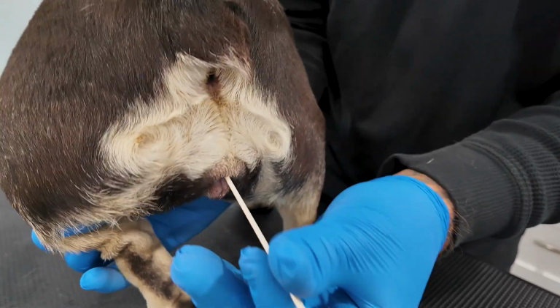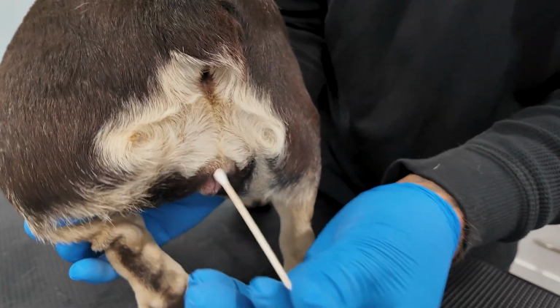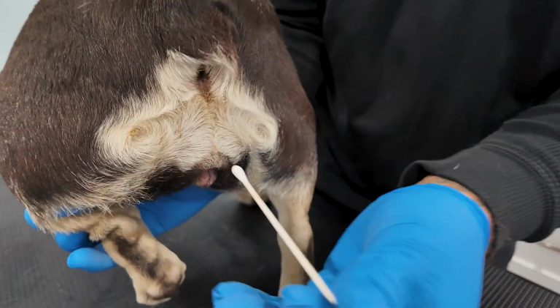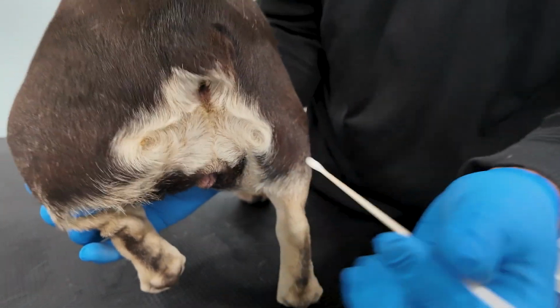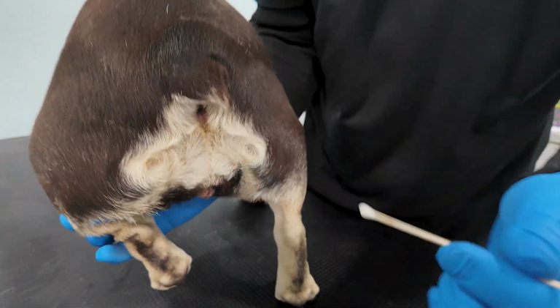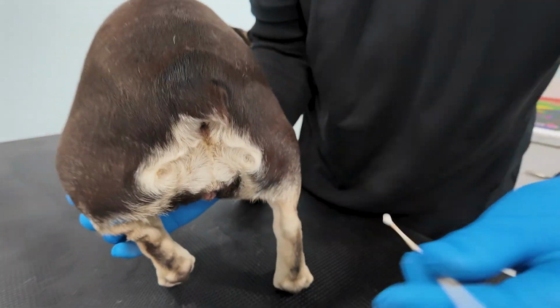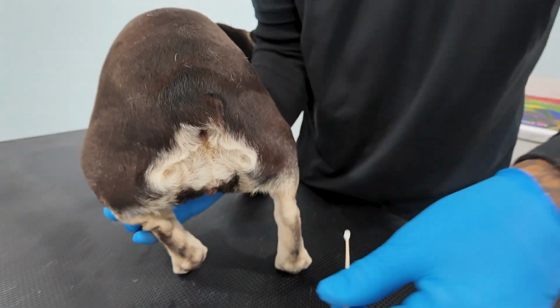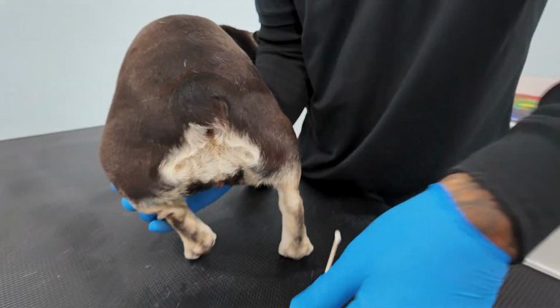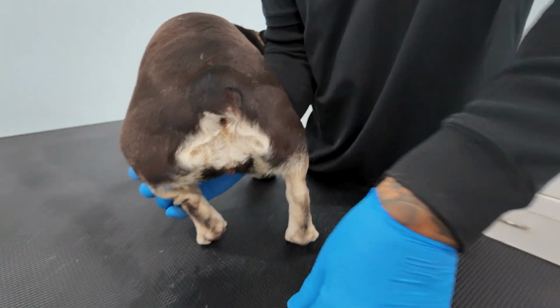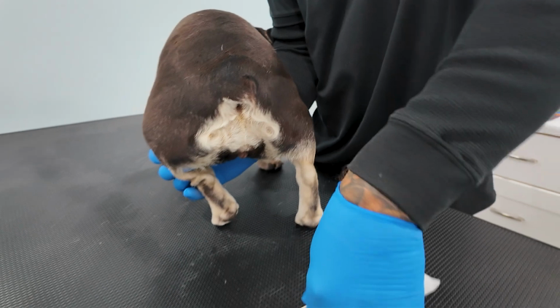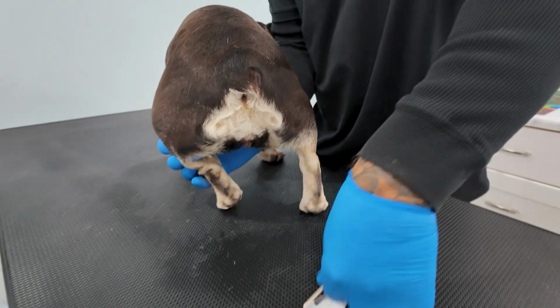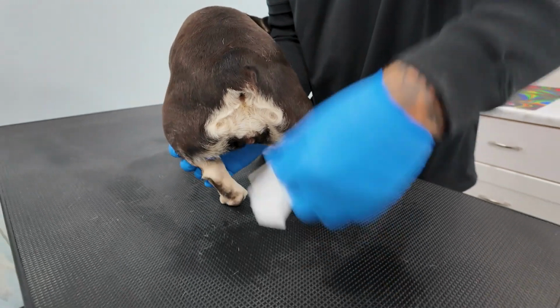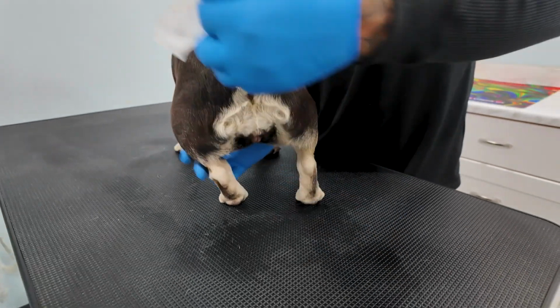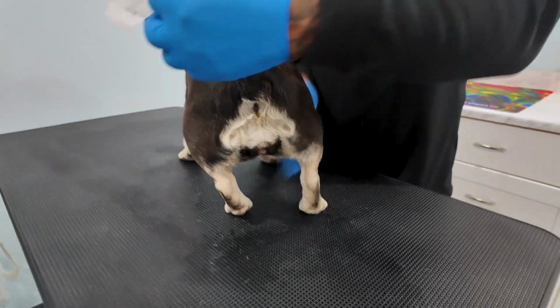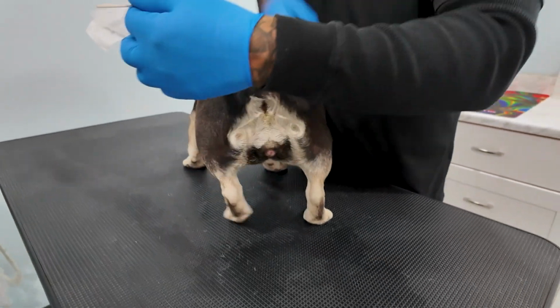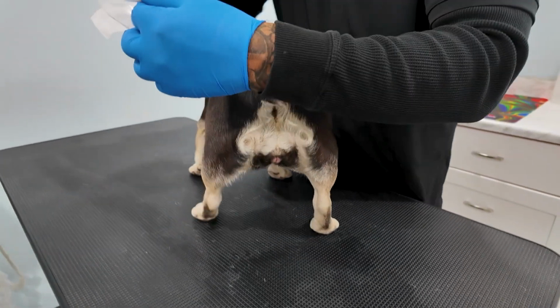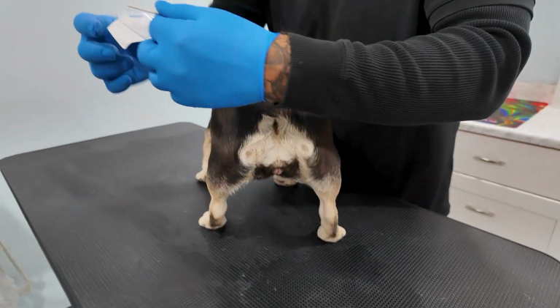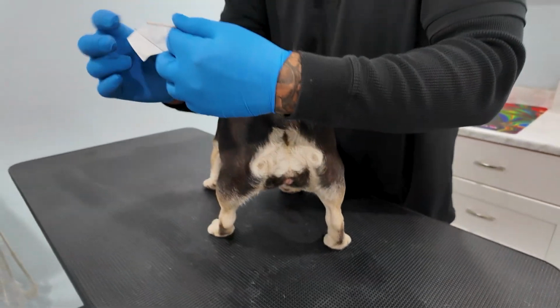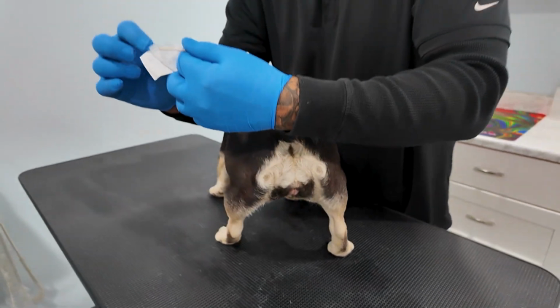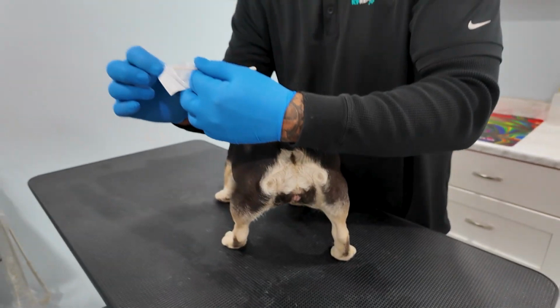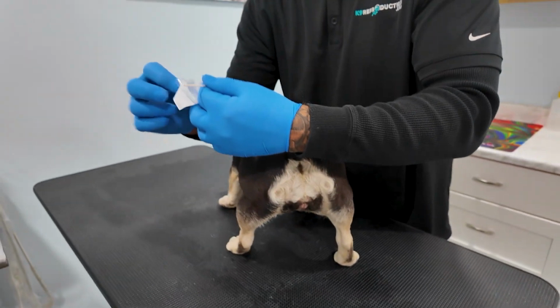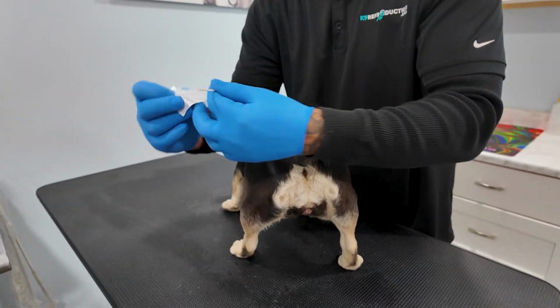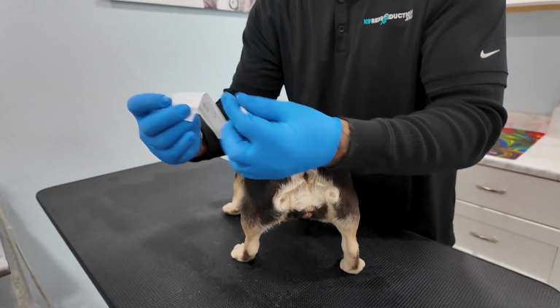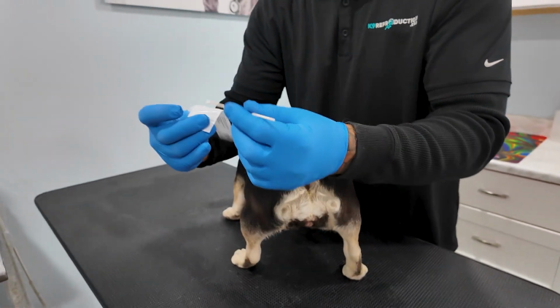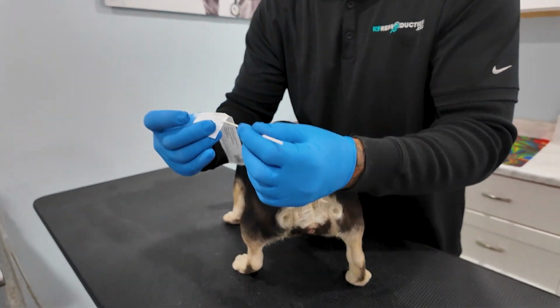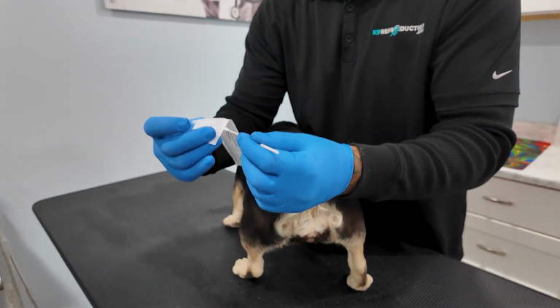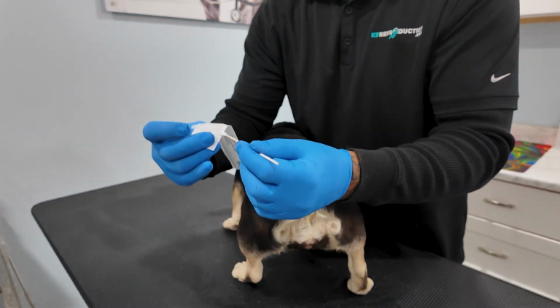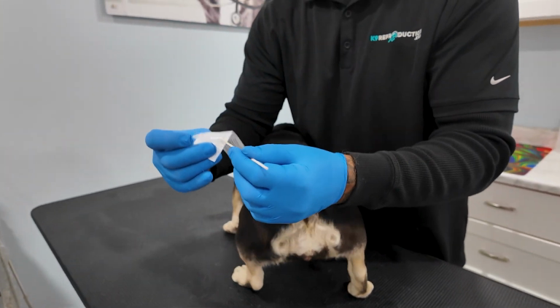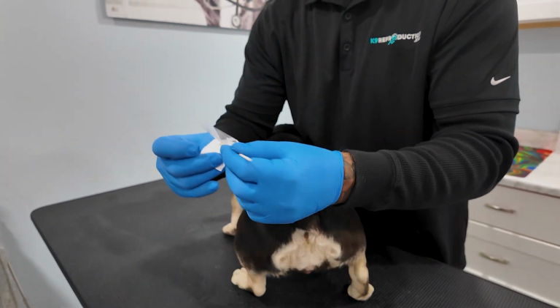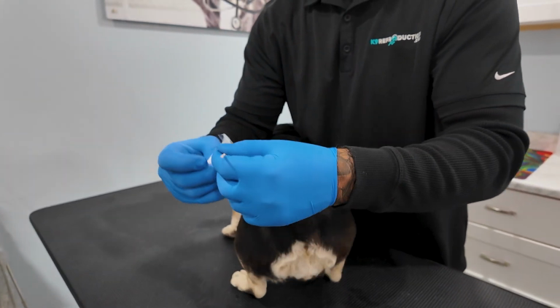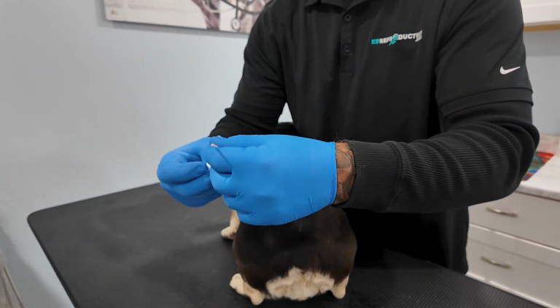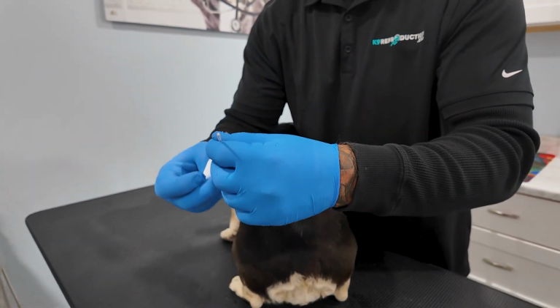After that, I carefully place the swab back into the sterile wrapper to keep everything clean and uncontaminated.